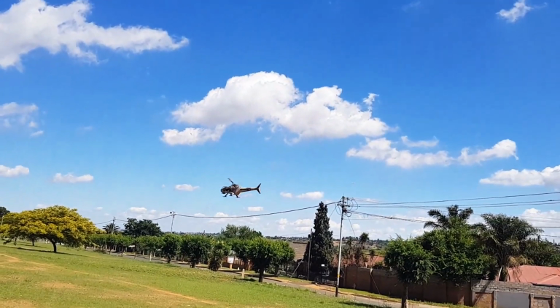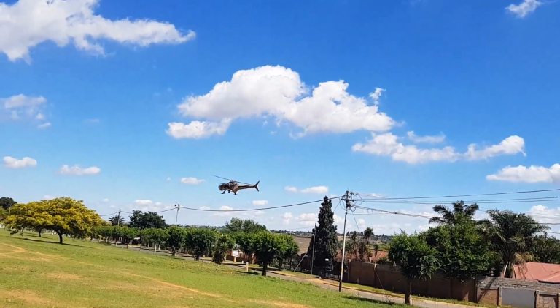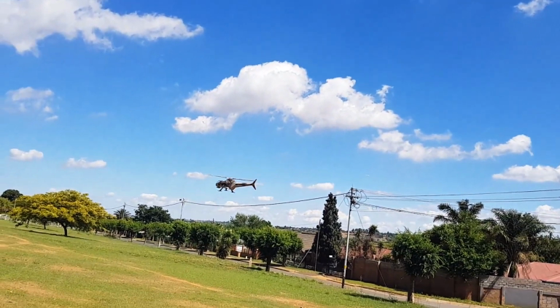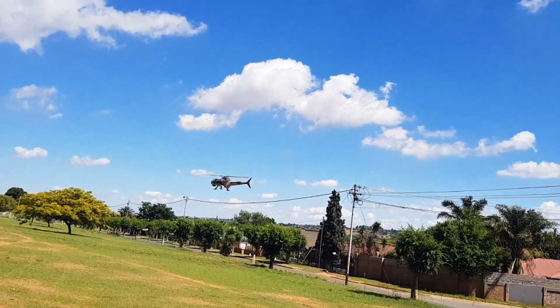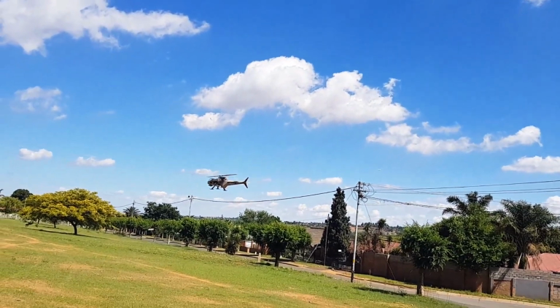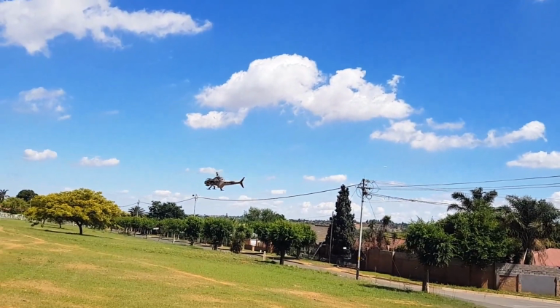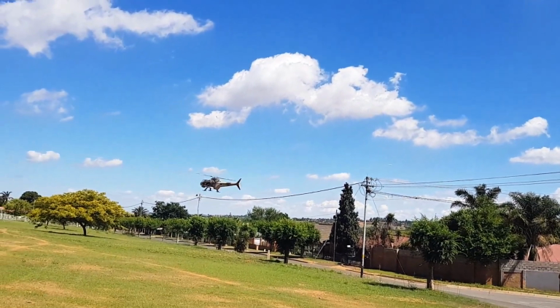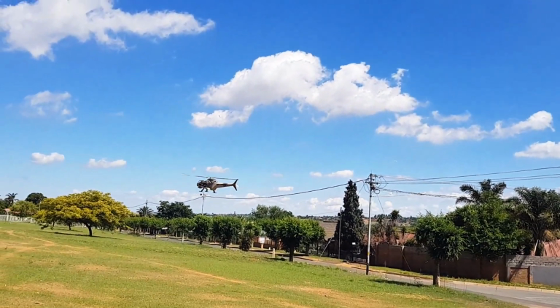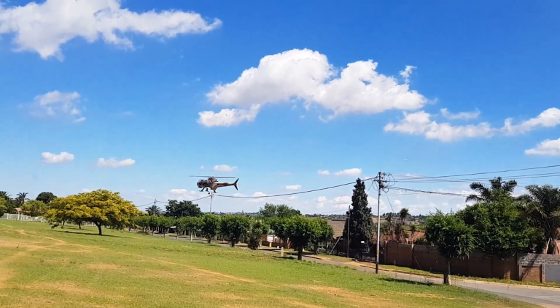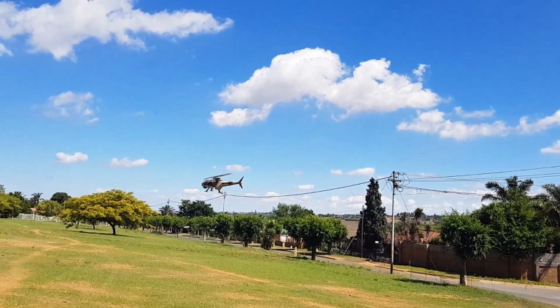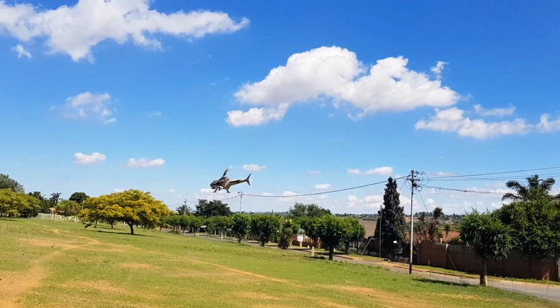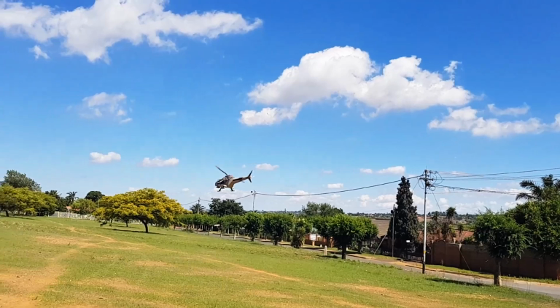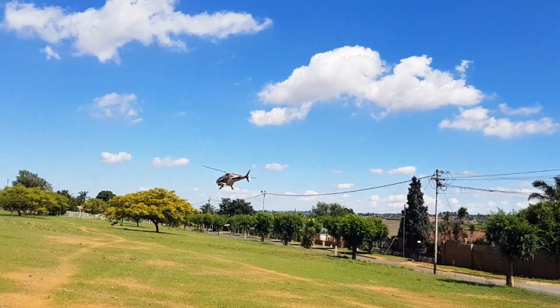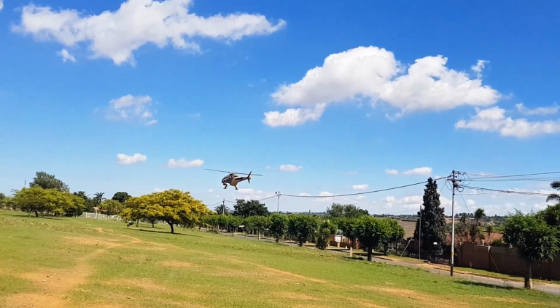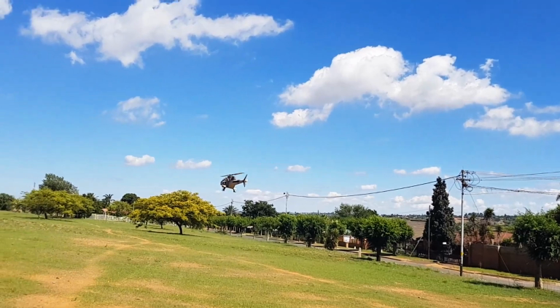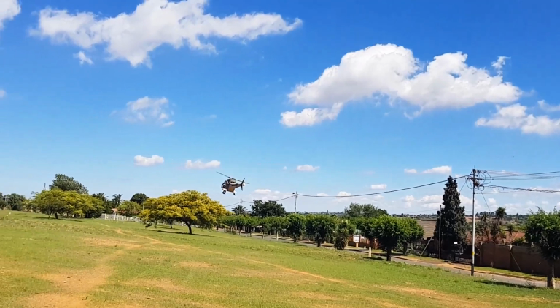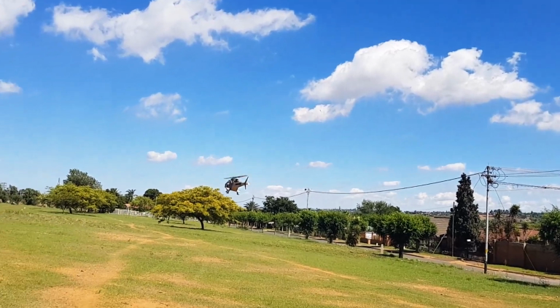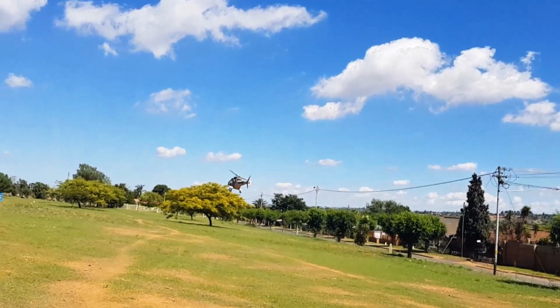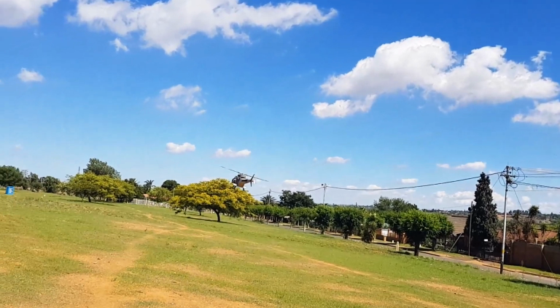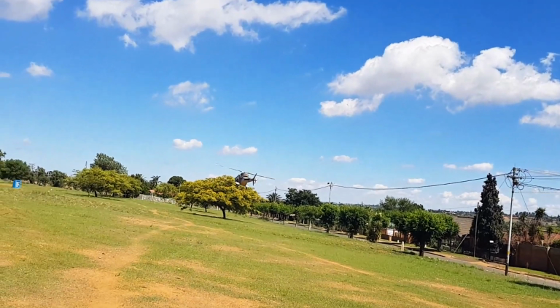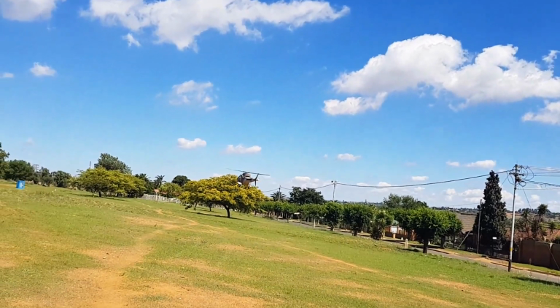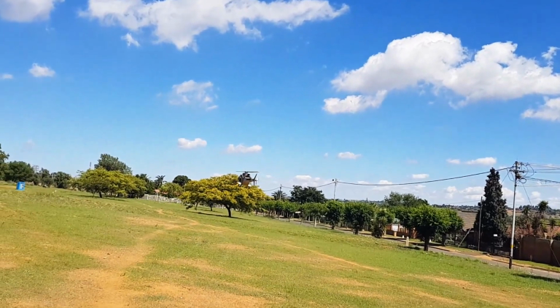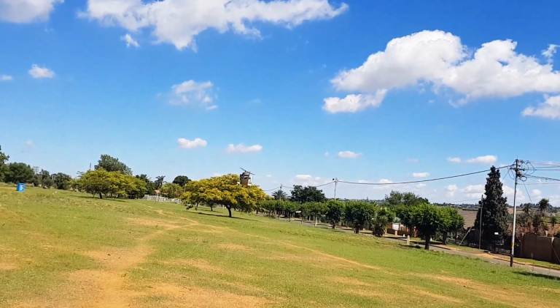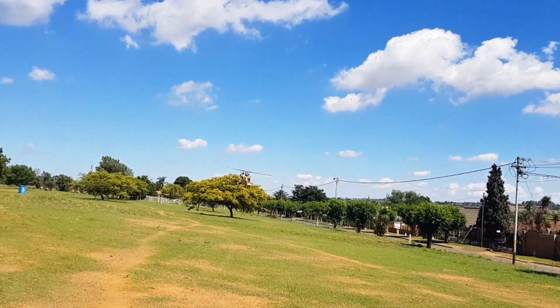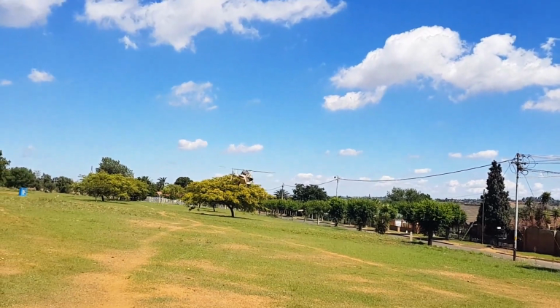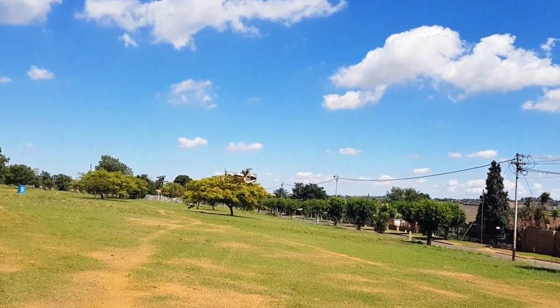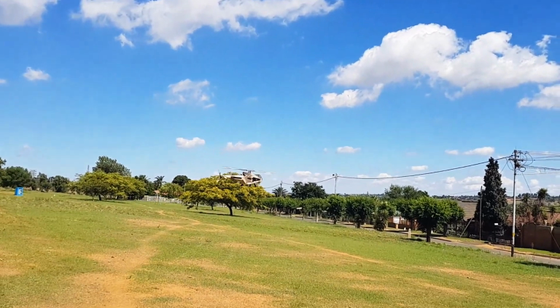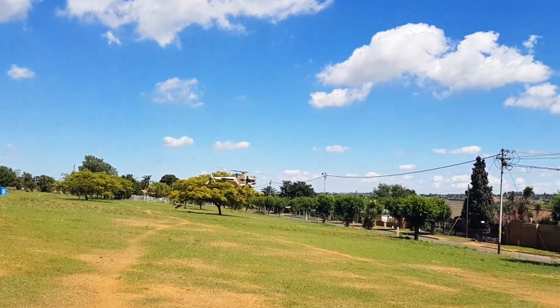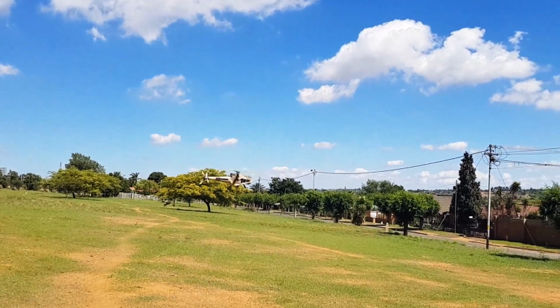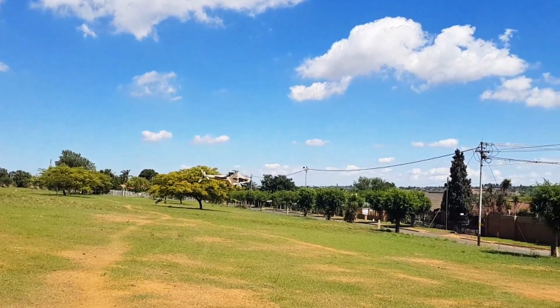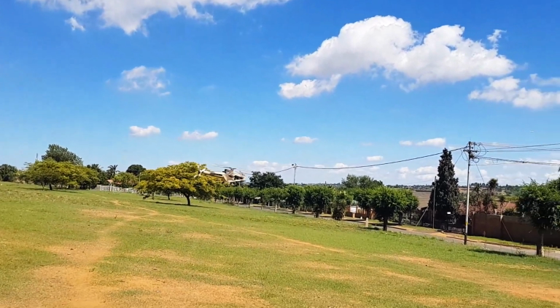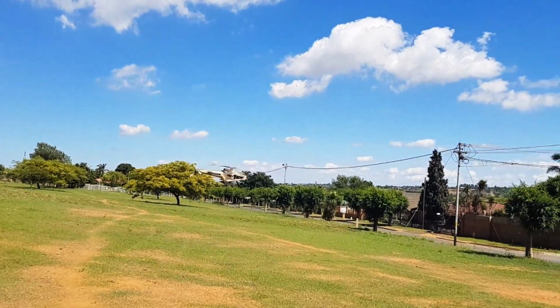Just remember the wind is coming from the right, so that's why it's doing its little tail dance — it's pointed into the wind for a bit.